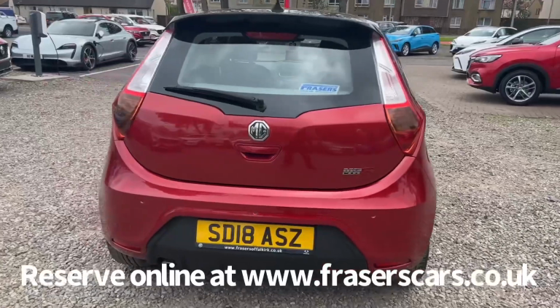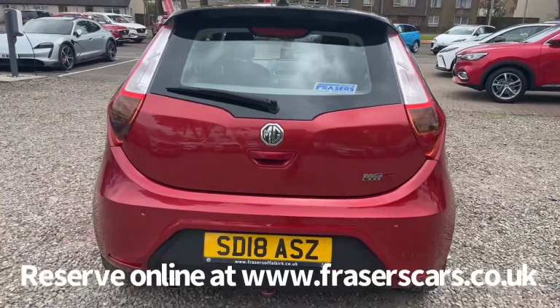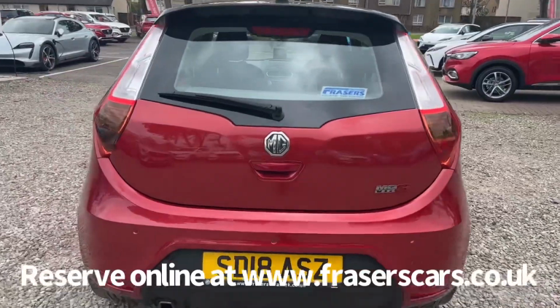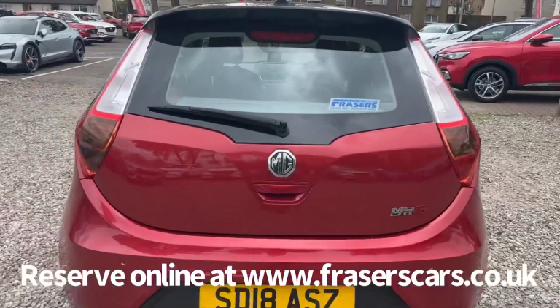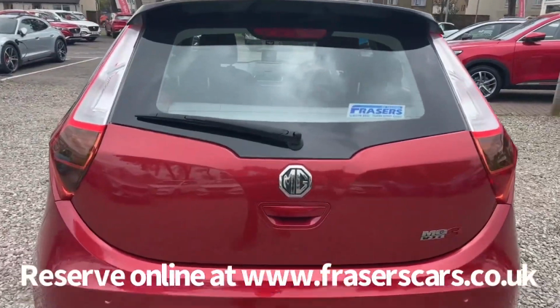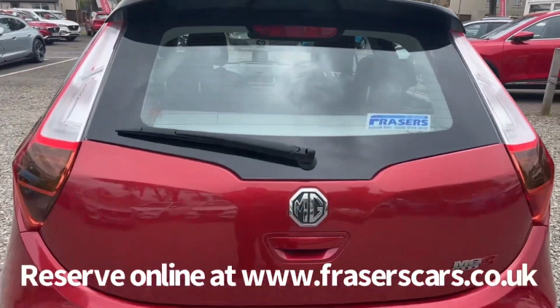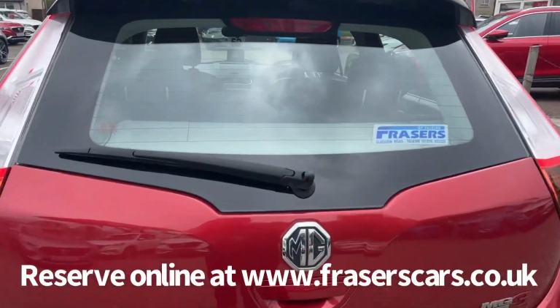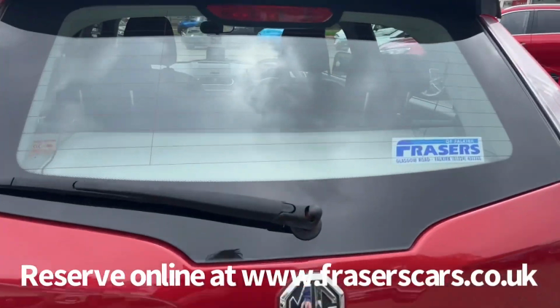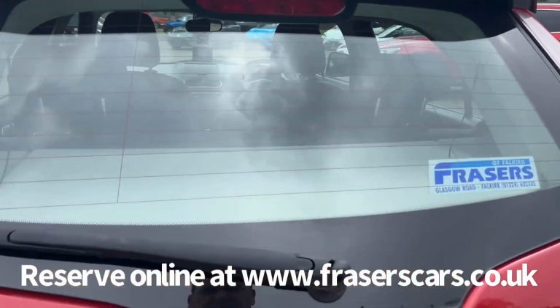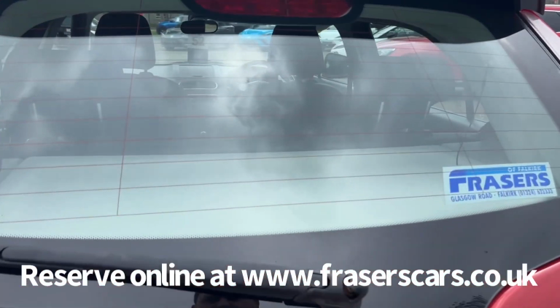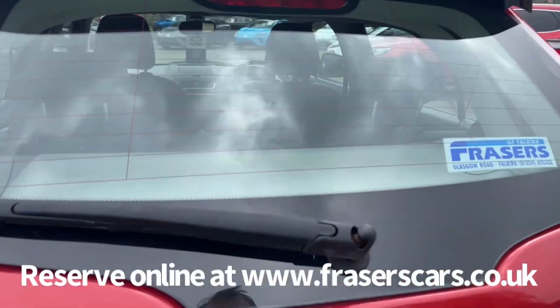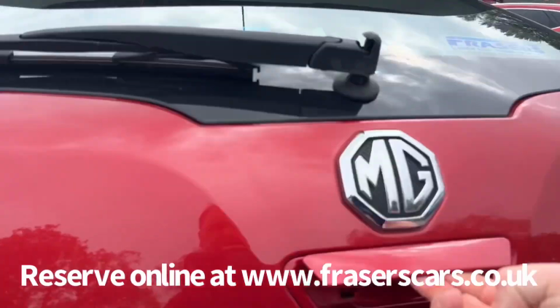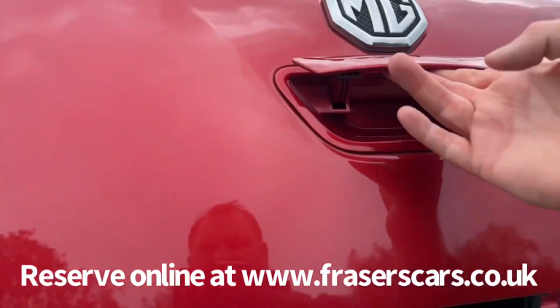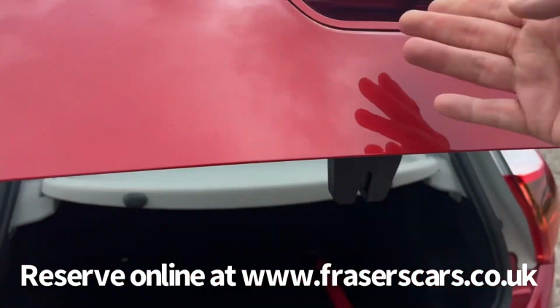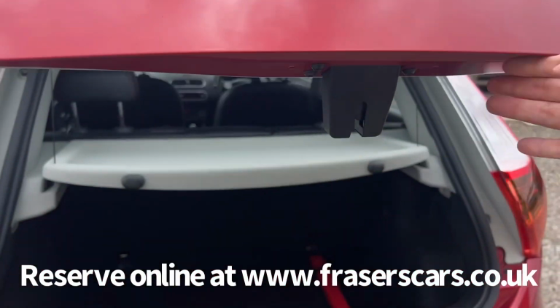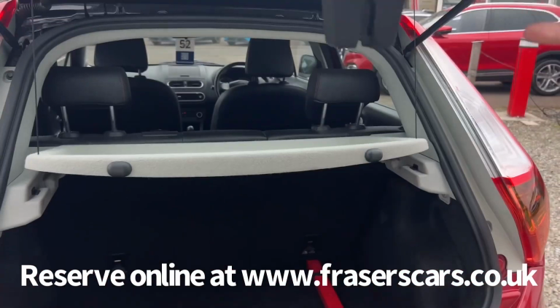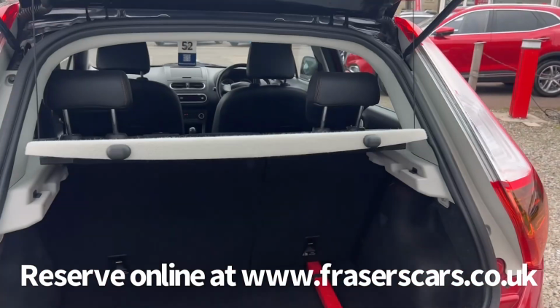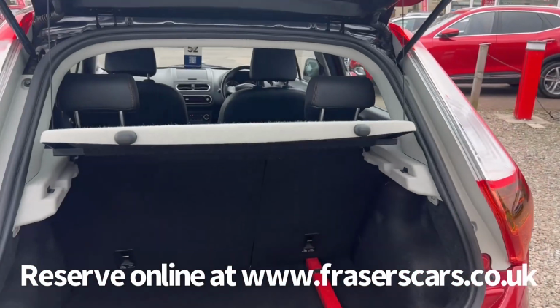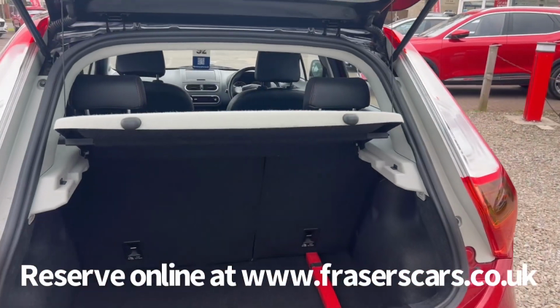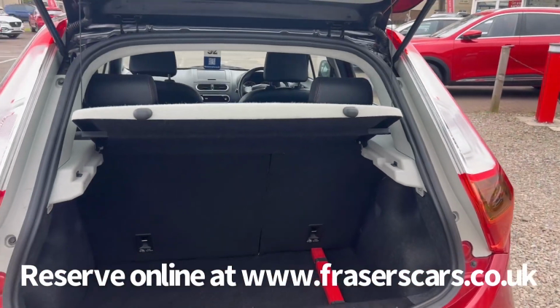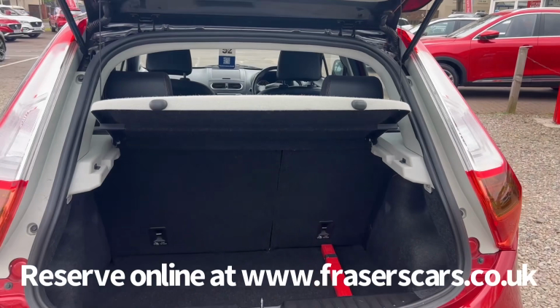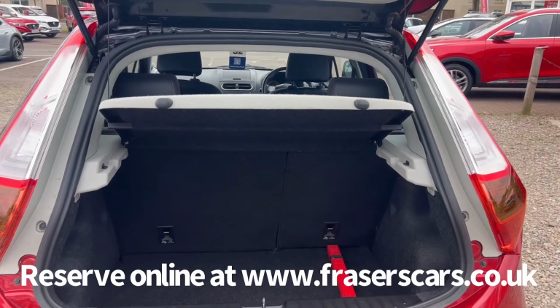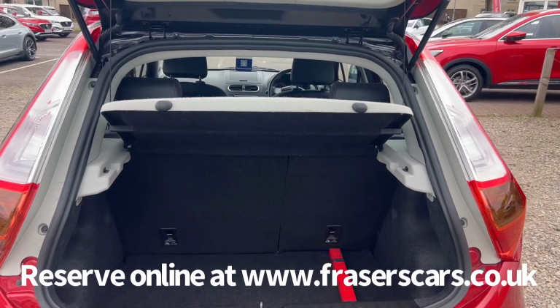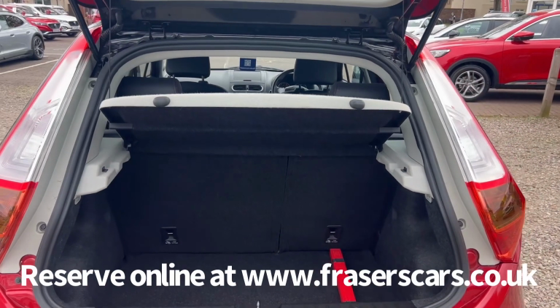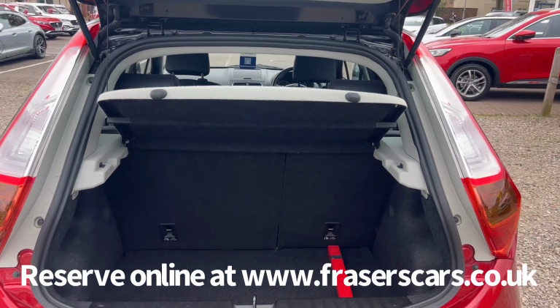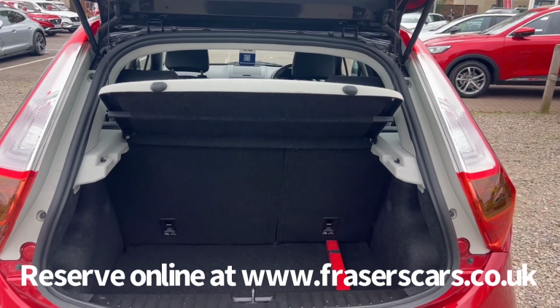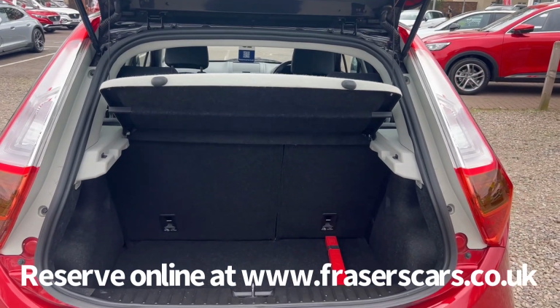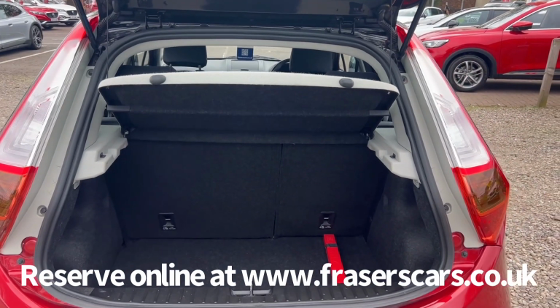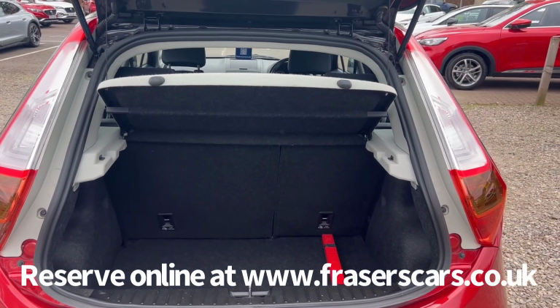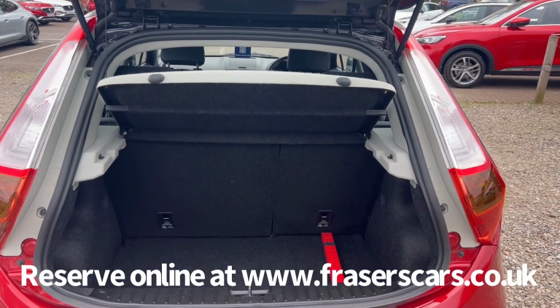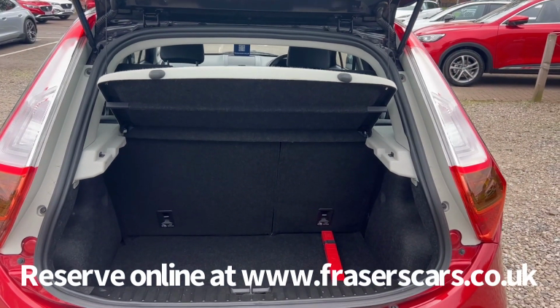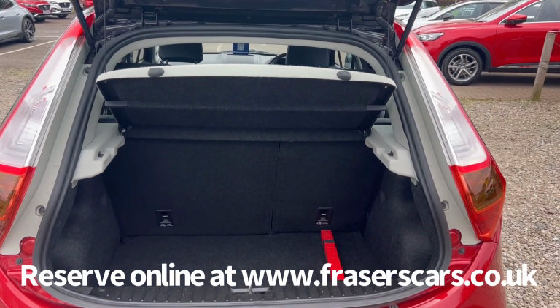Round in the boot, the rear parcel shelf is present and there's a 60/40 split fold on the rear seats.